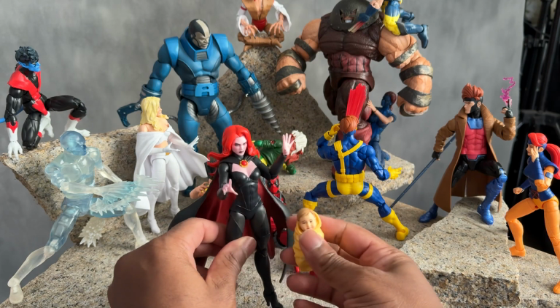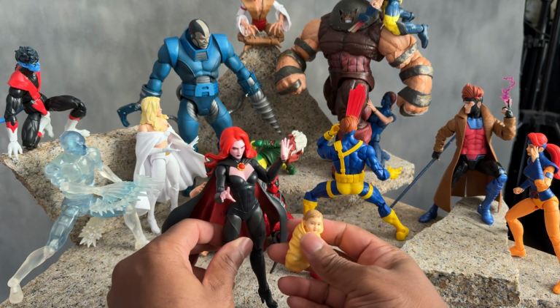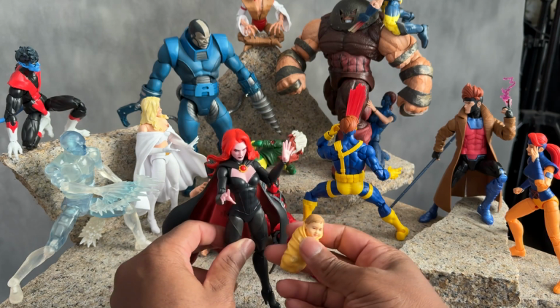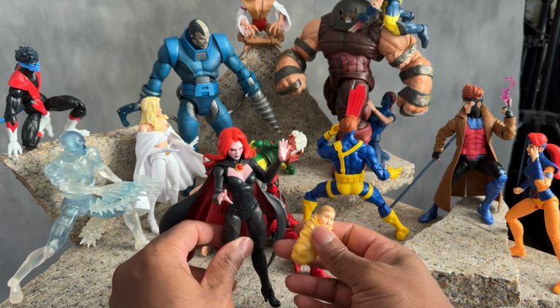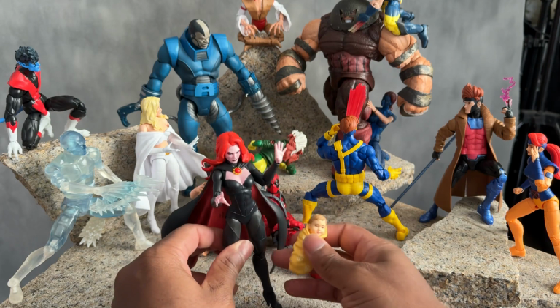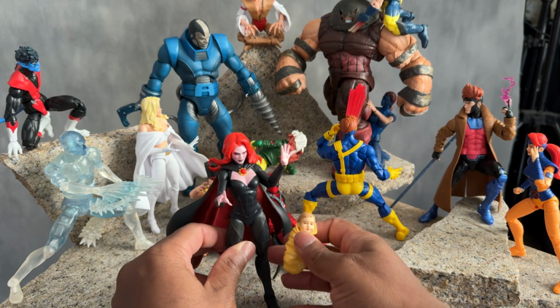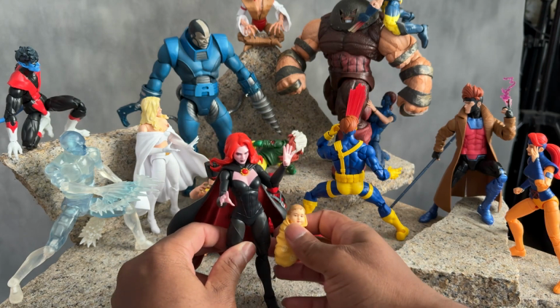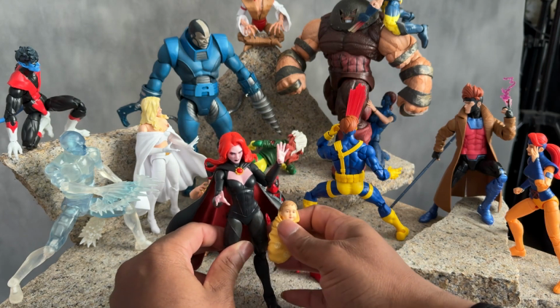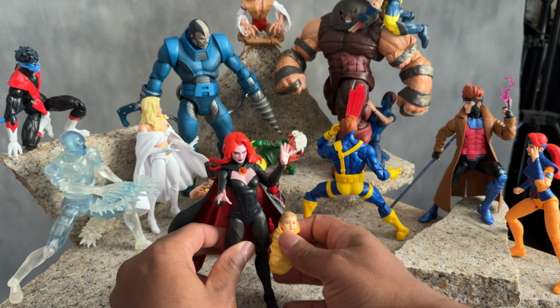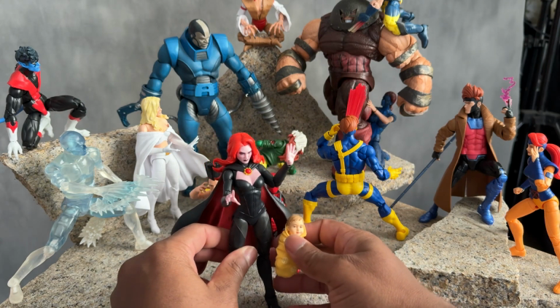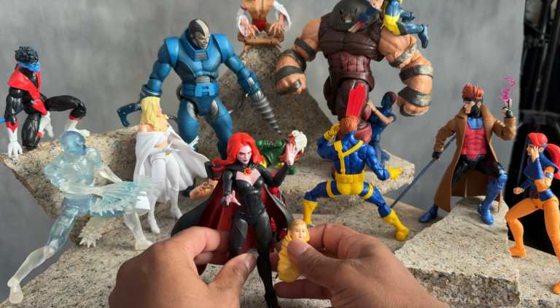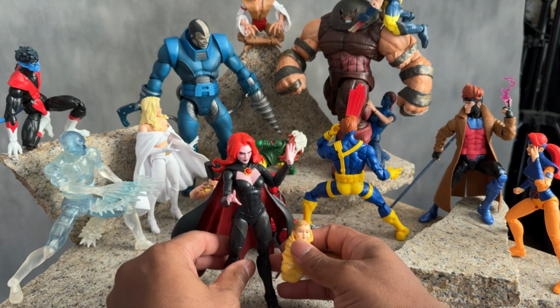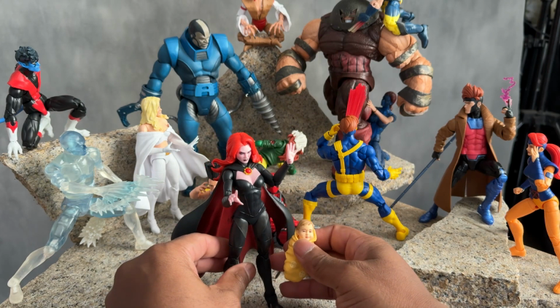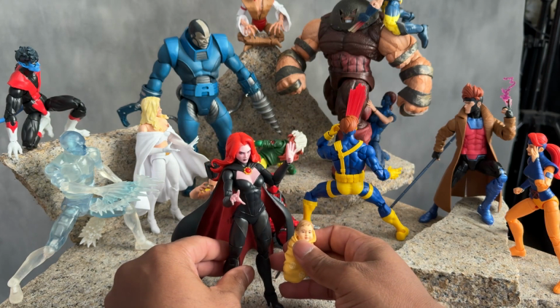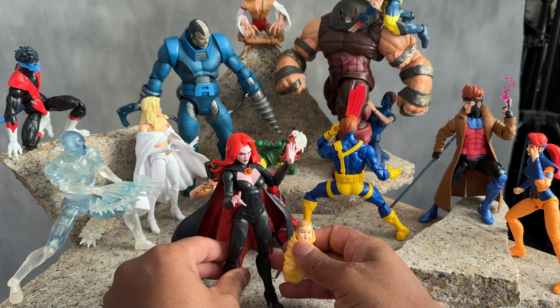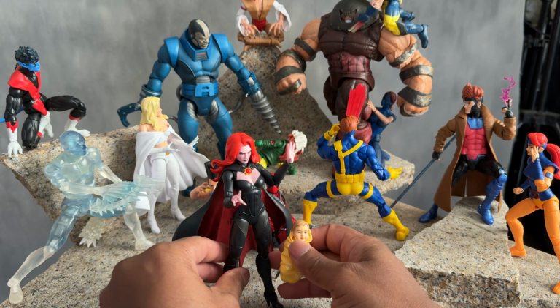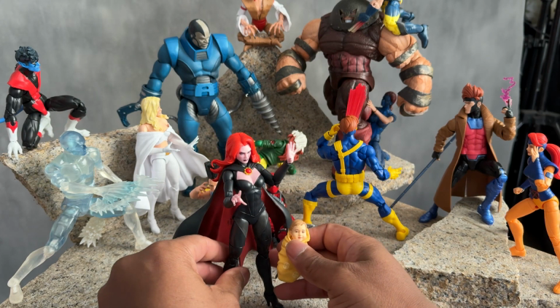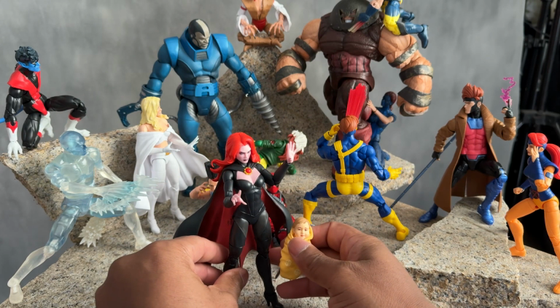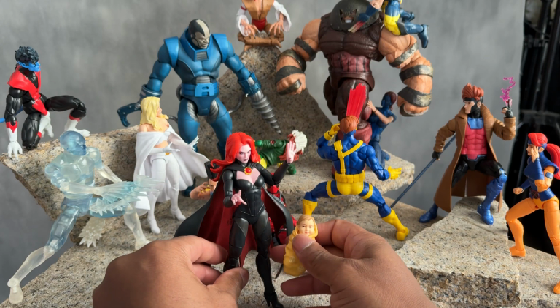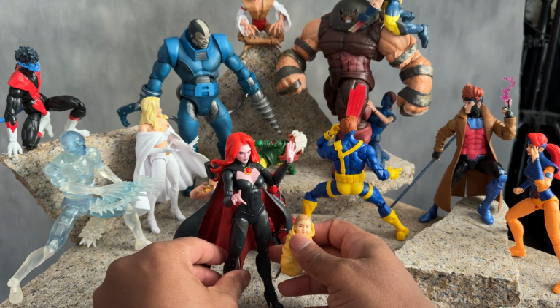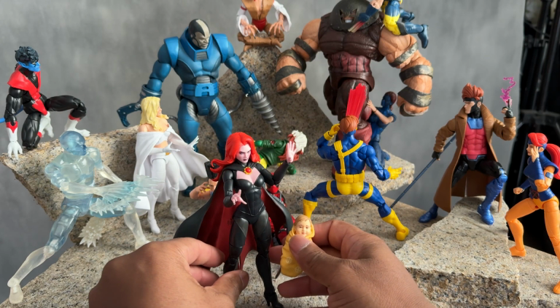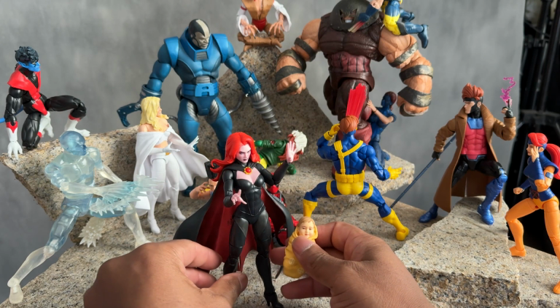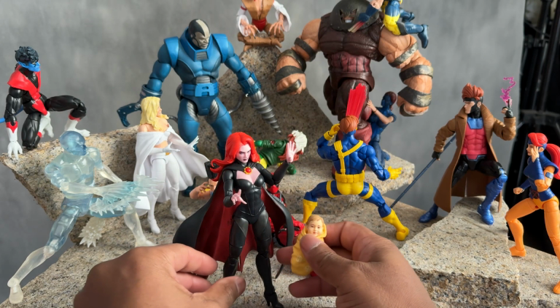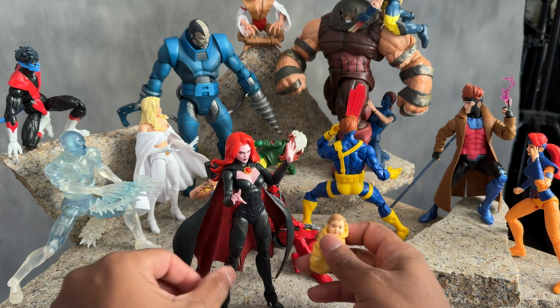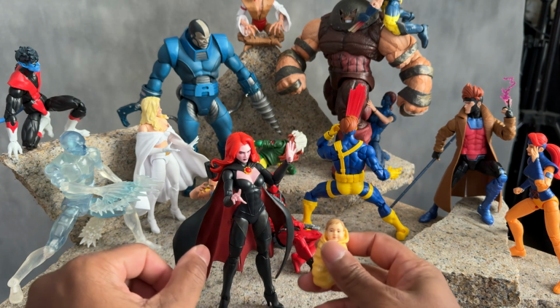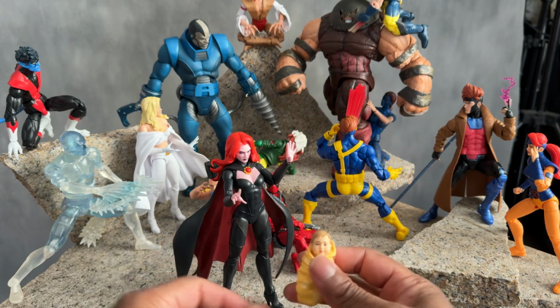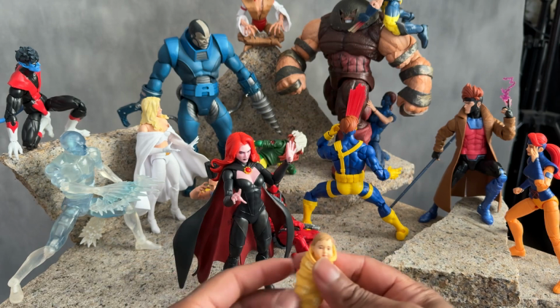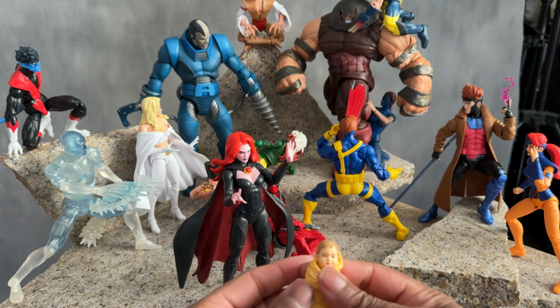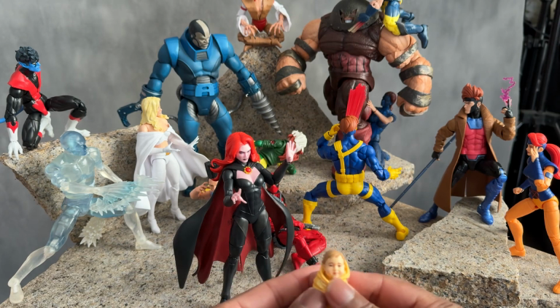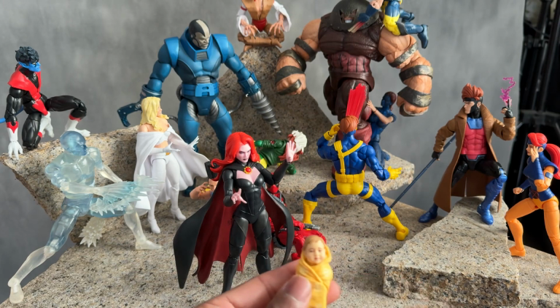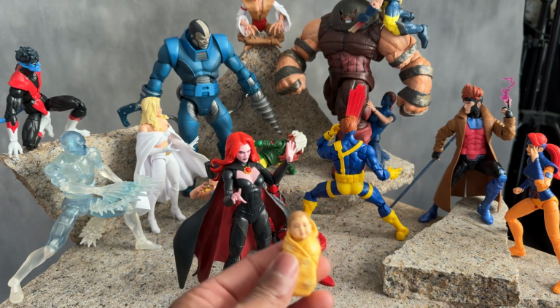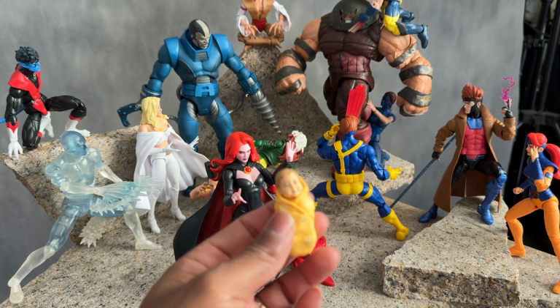I always thought that Jean Grey was Cable's mother.